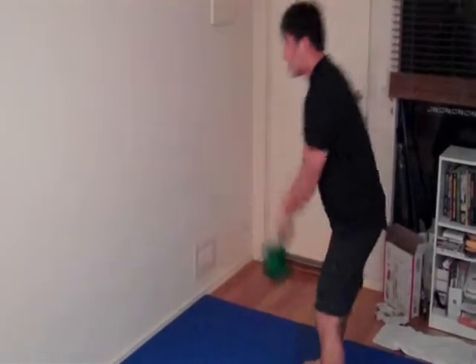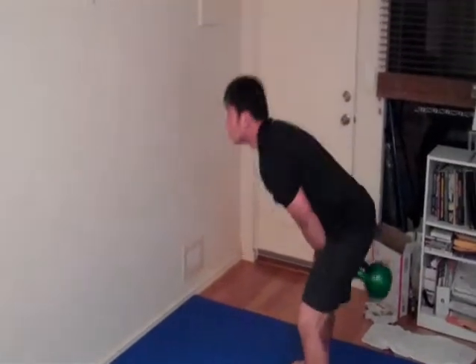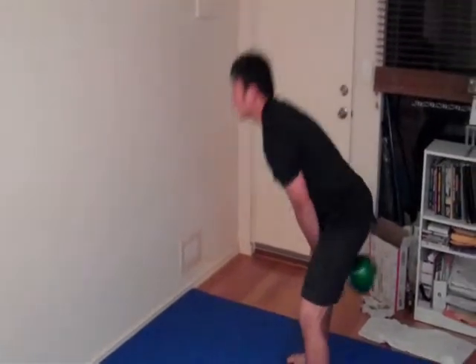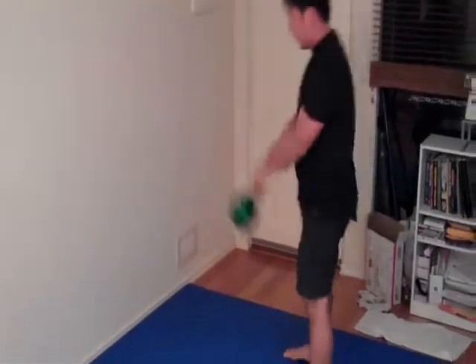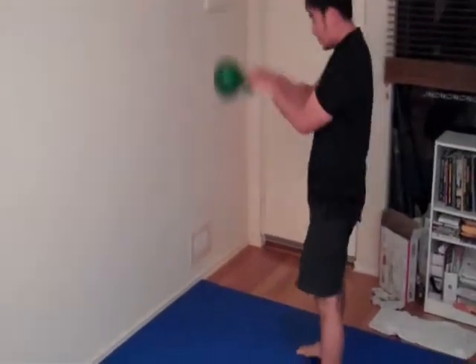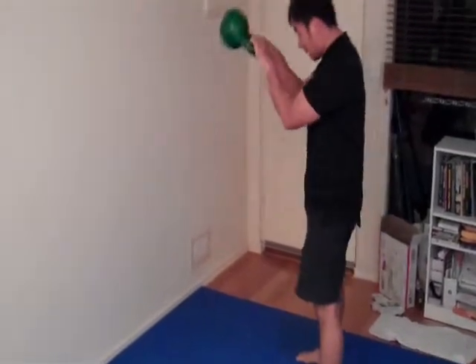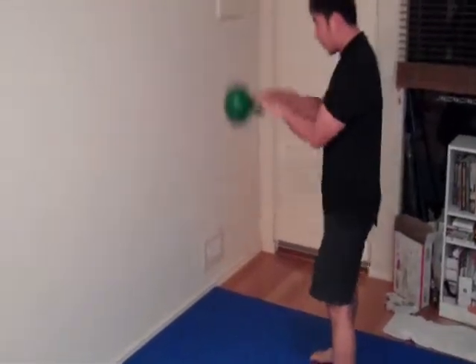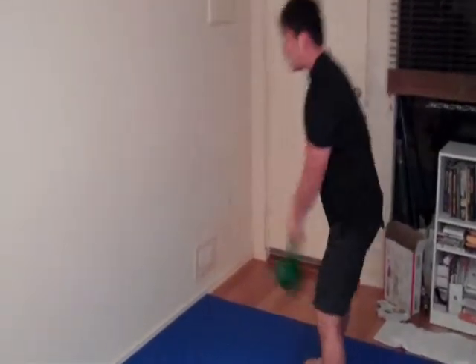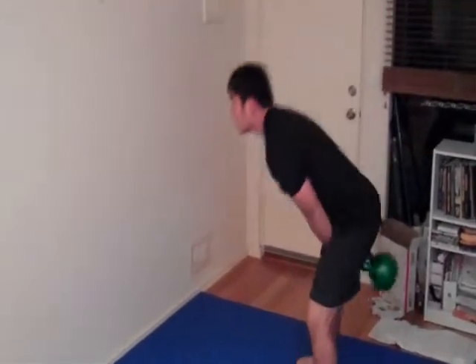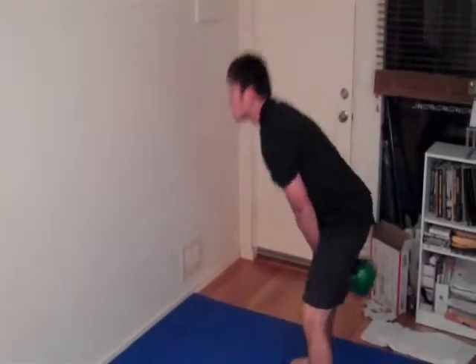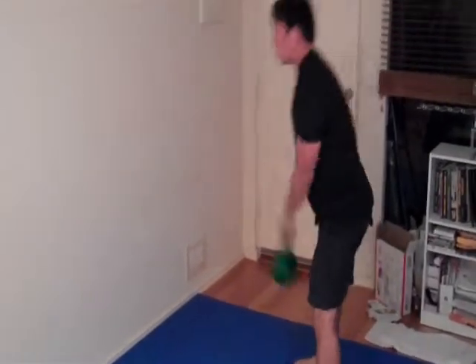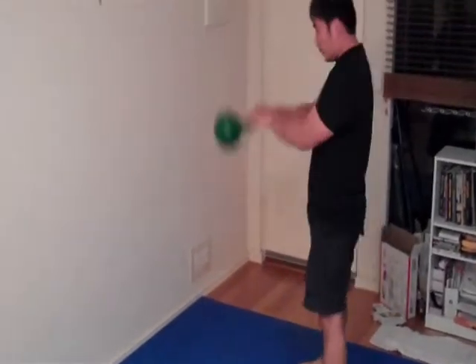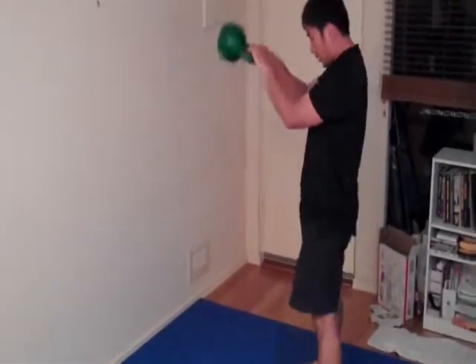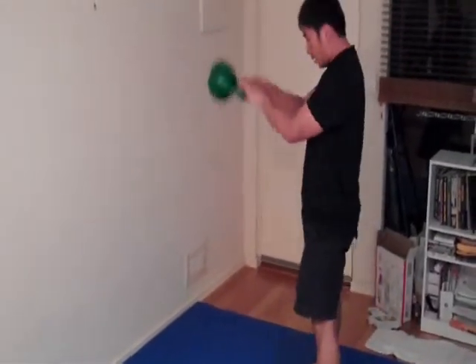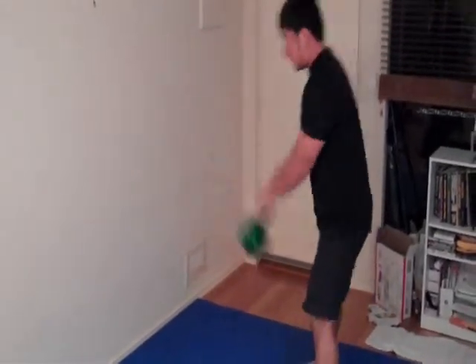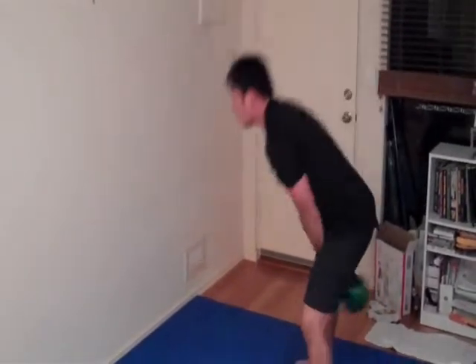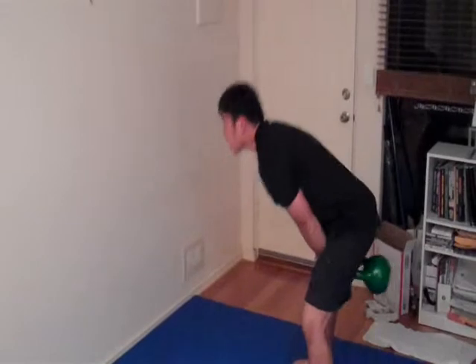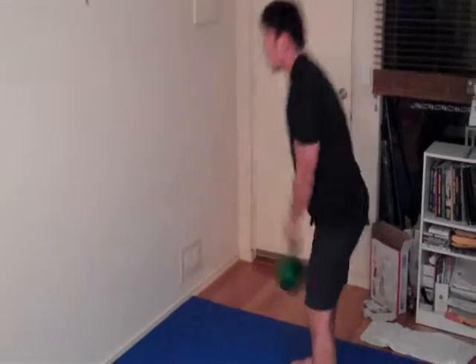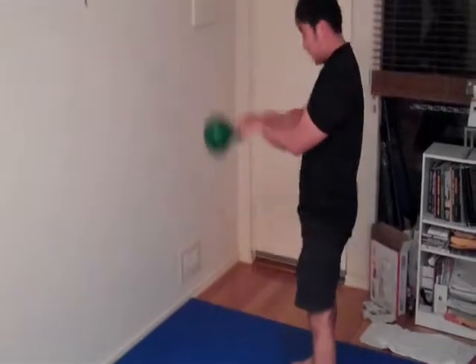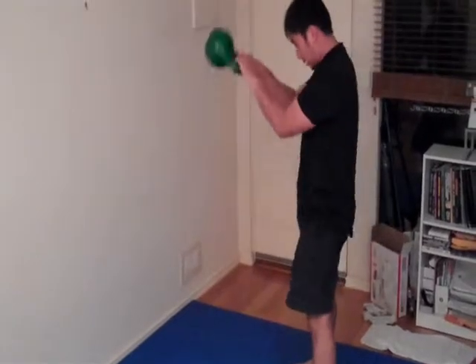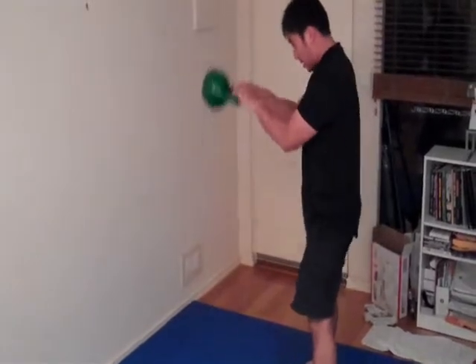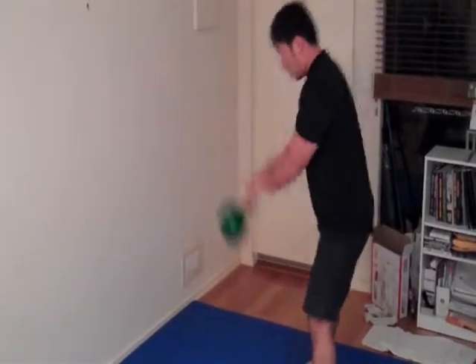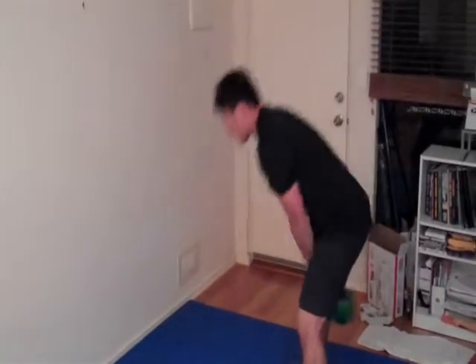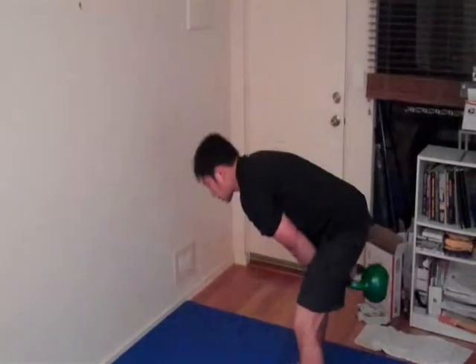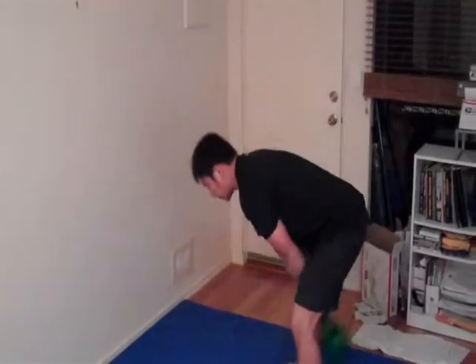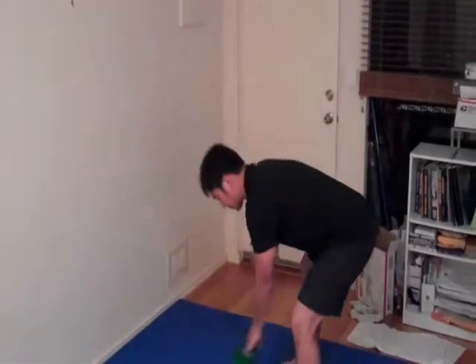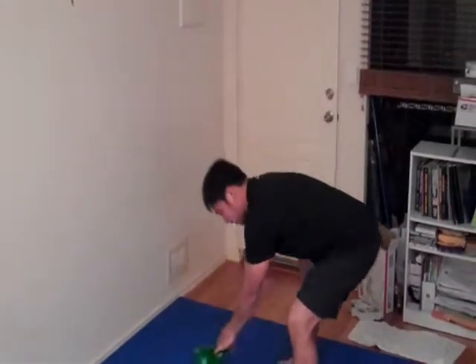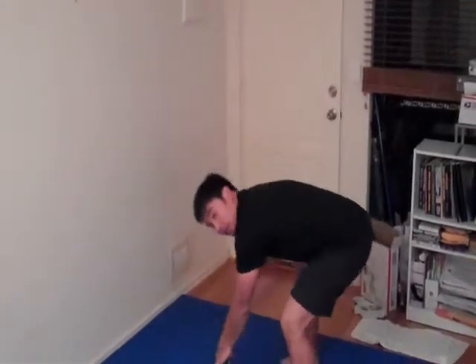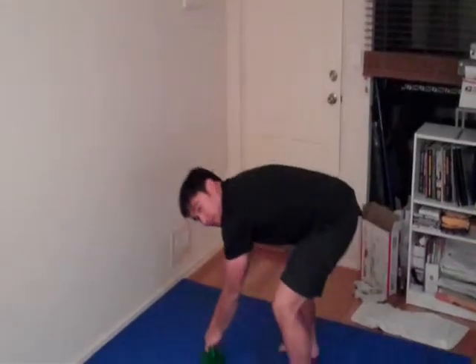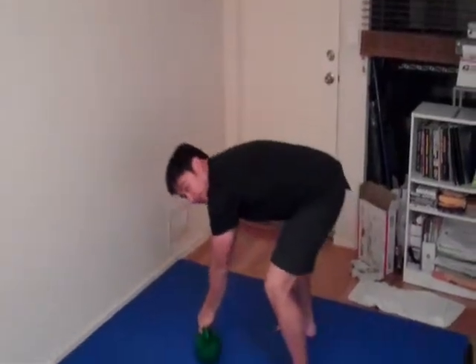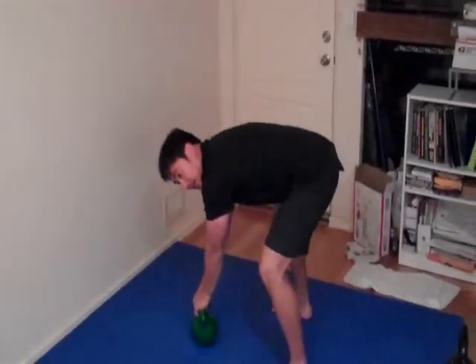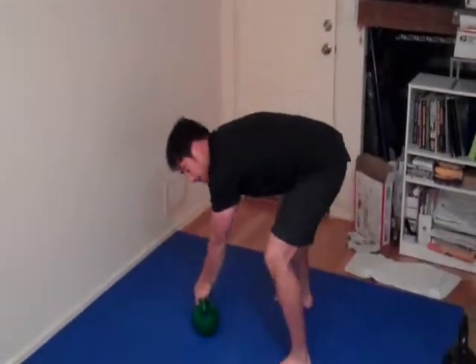Exhale when you pump the weight up, inhale when the weight goes down, and exhale. When you're done, just pump the weight up in the front again.